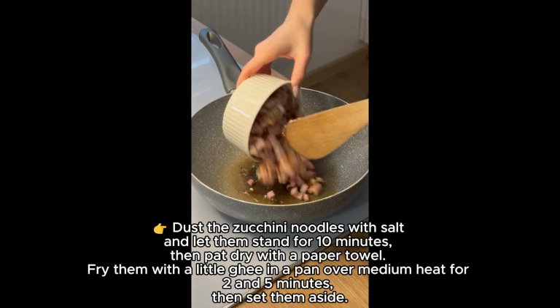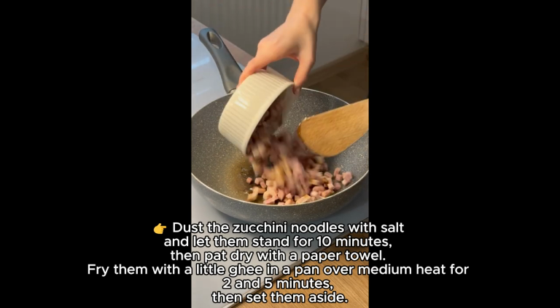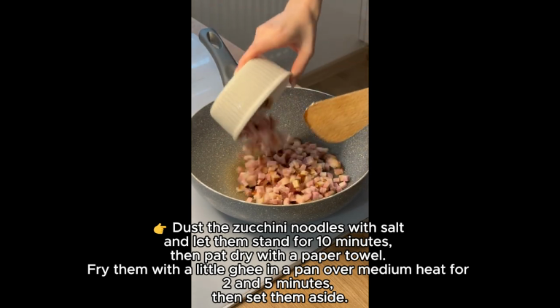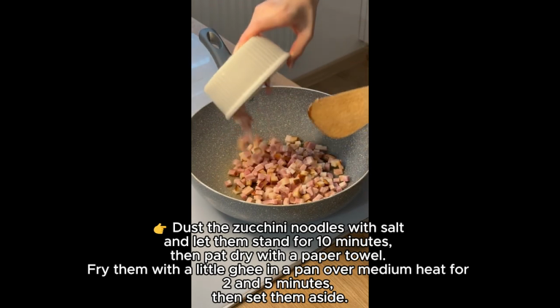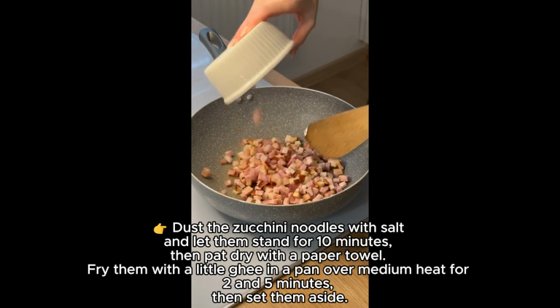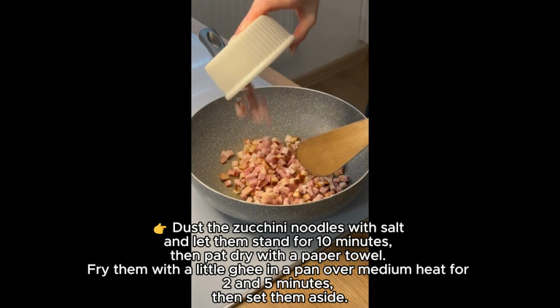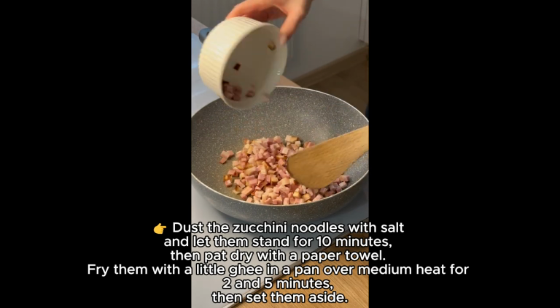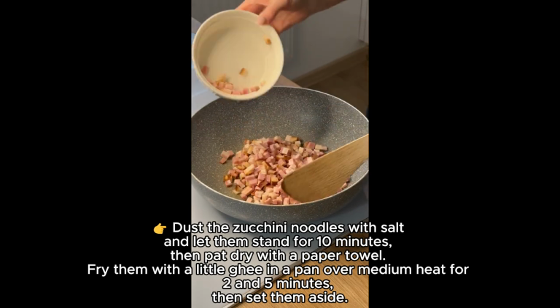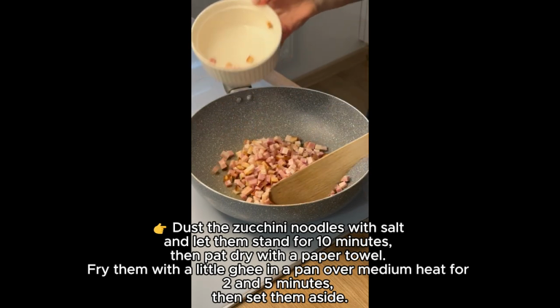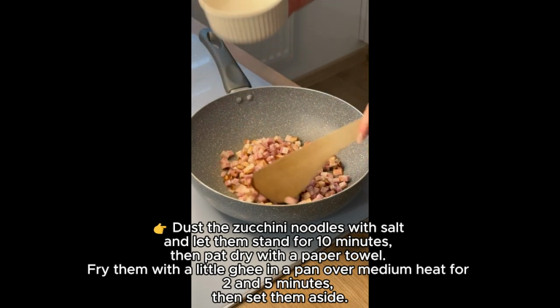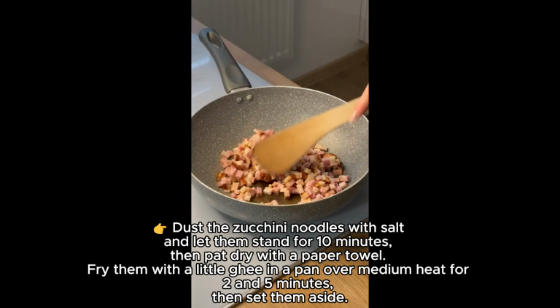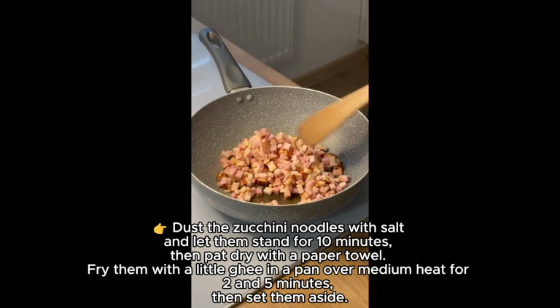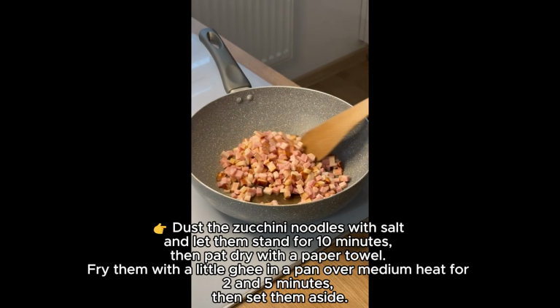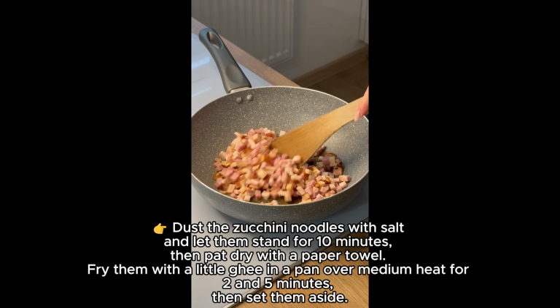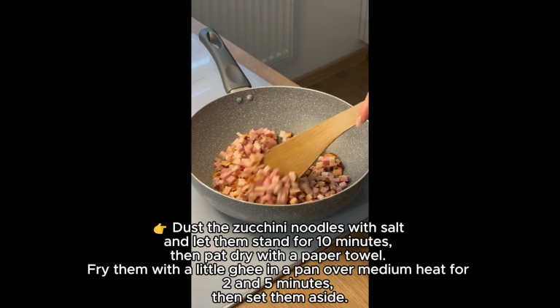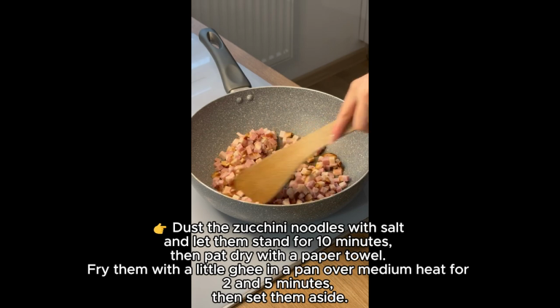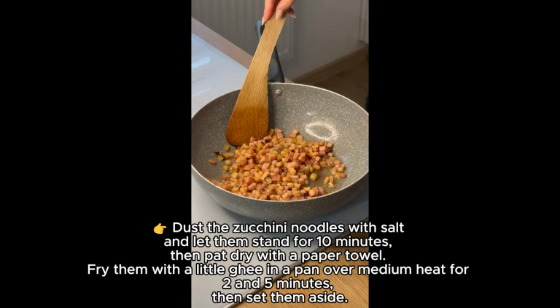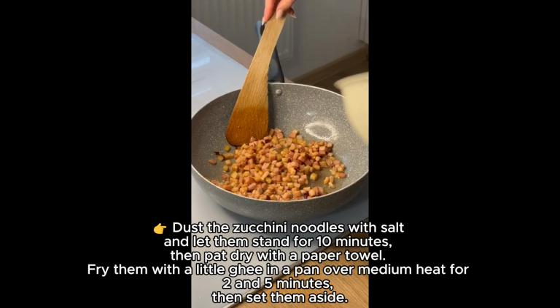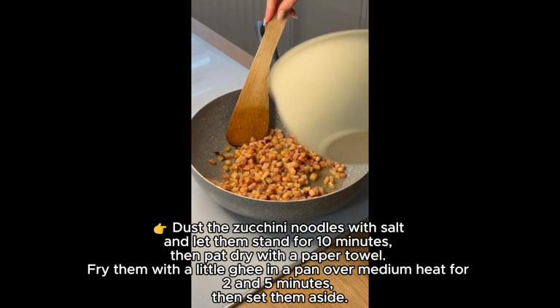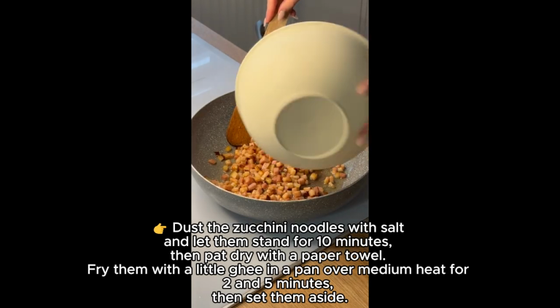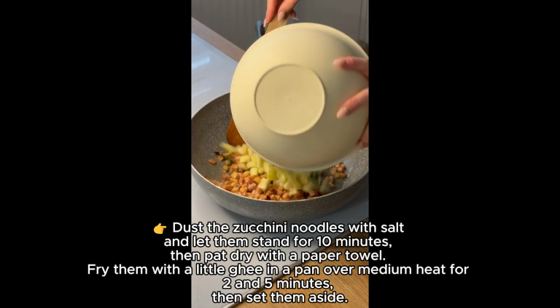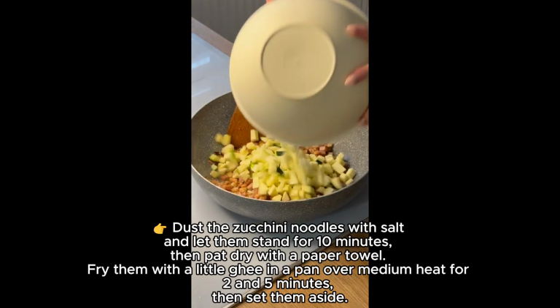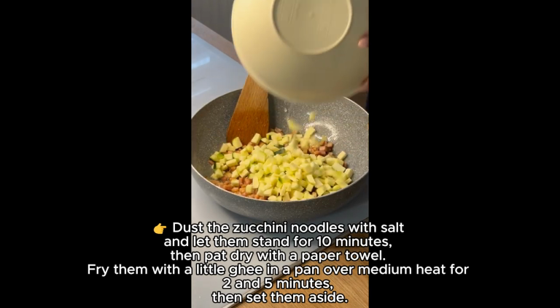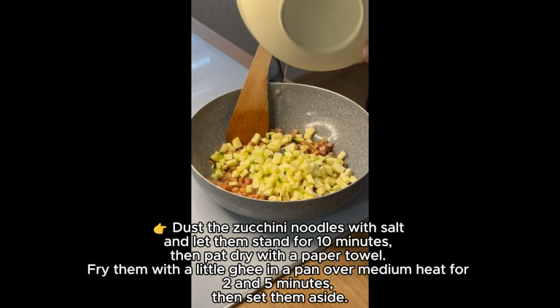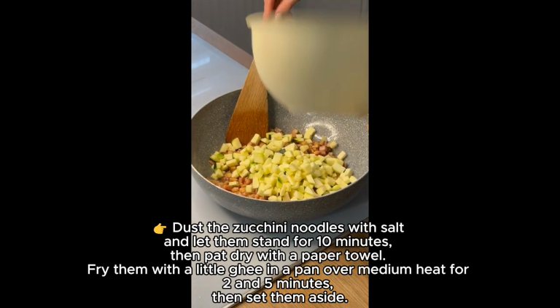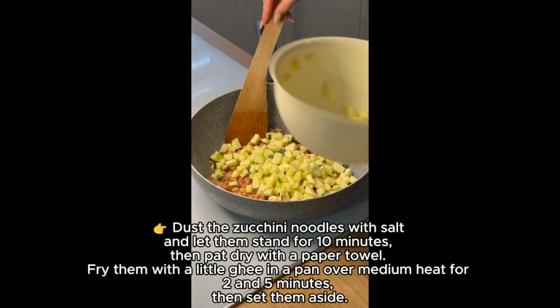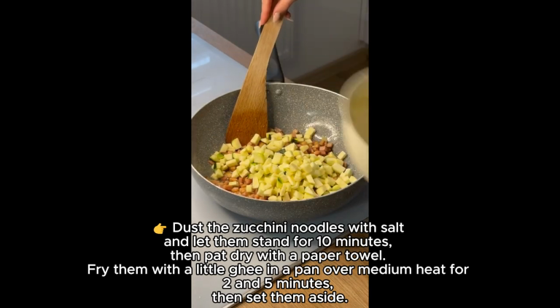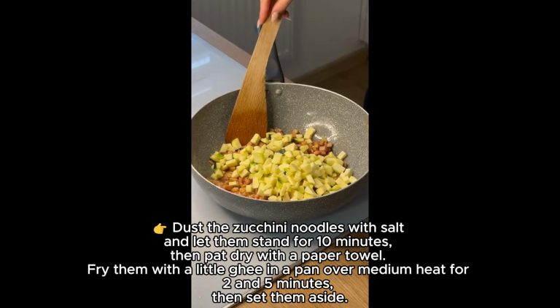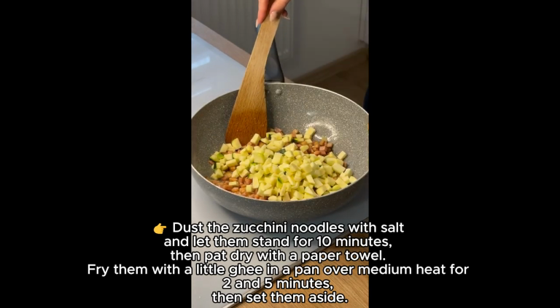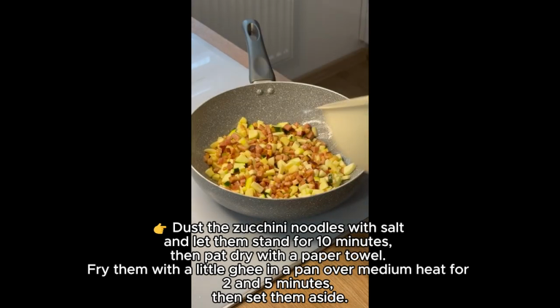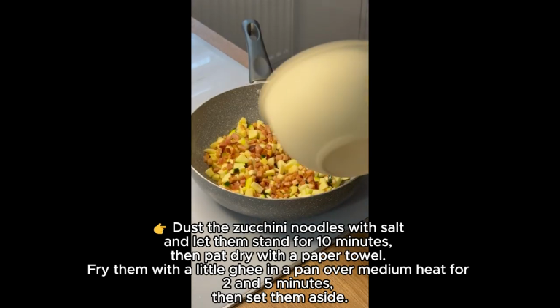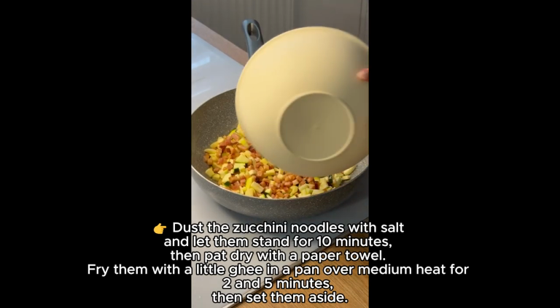Then pat dry with a paper towel. Fry them with a little ghee in a pan over medium heat for 2 to 5 minutes, then set them aside.